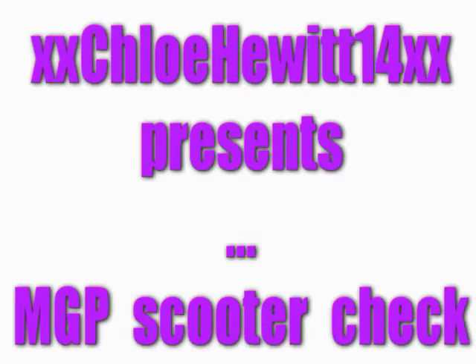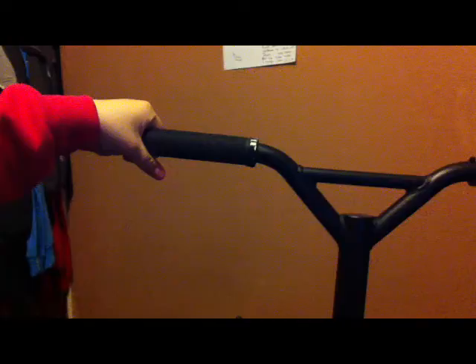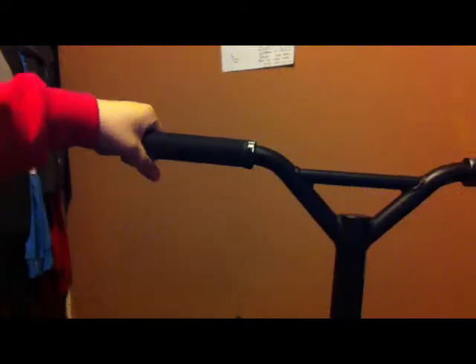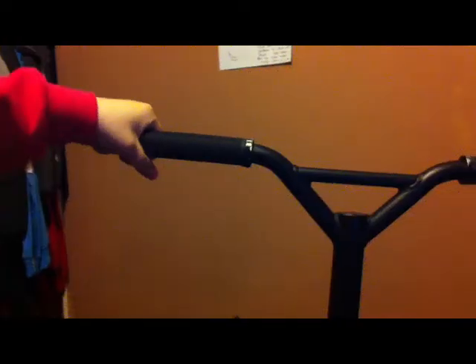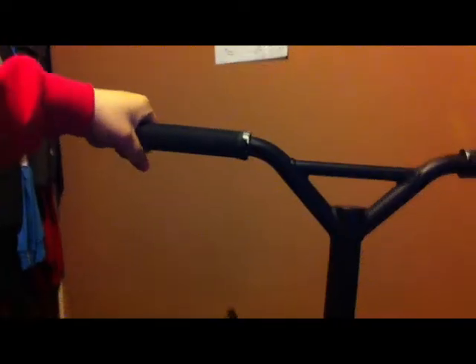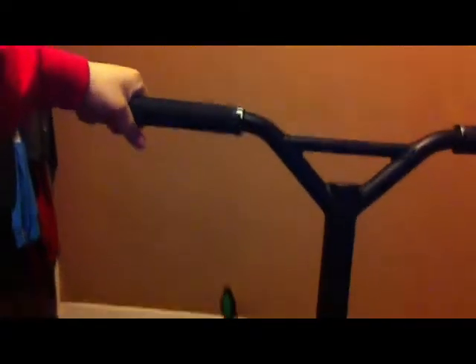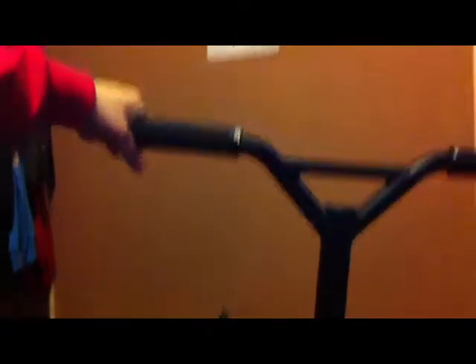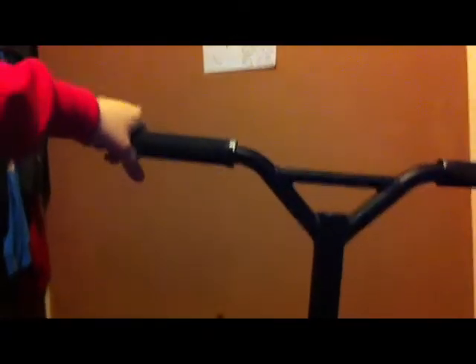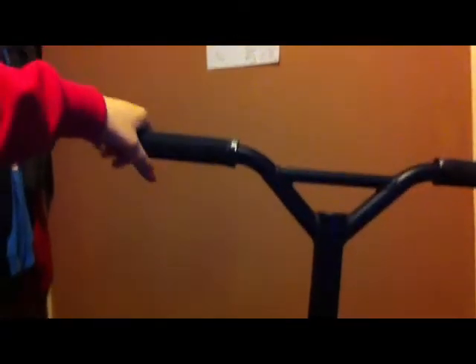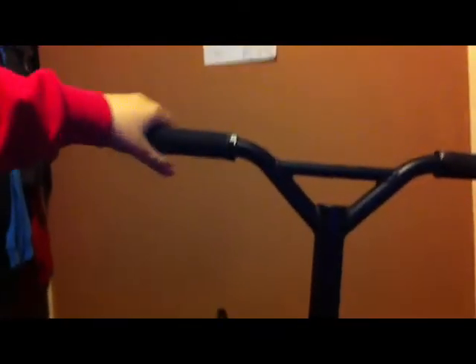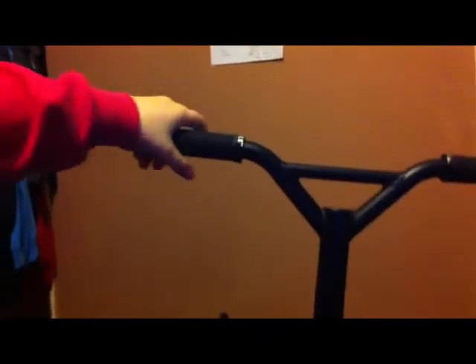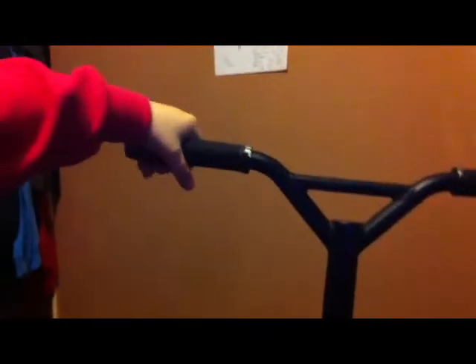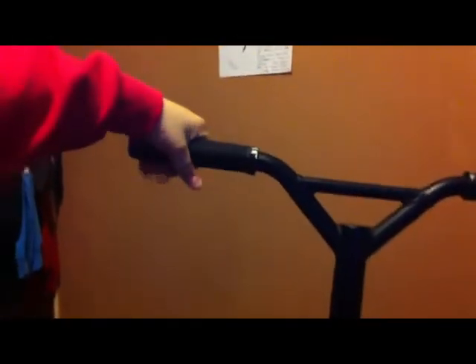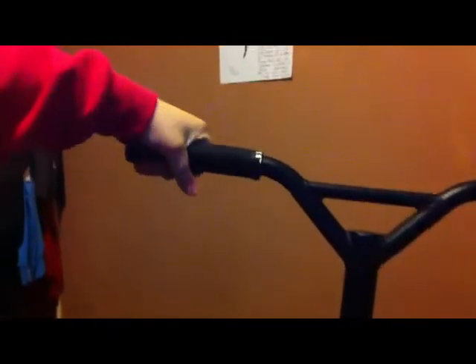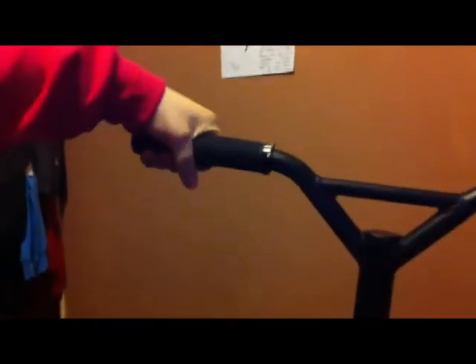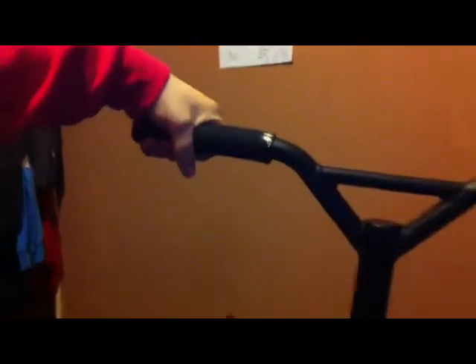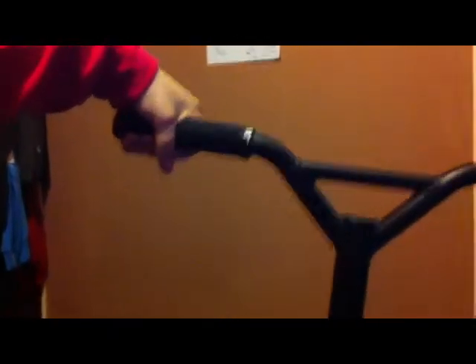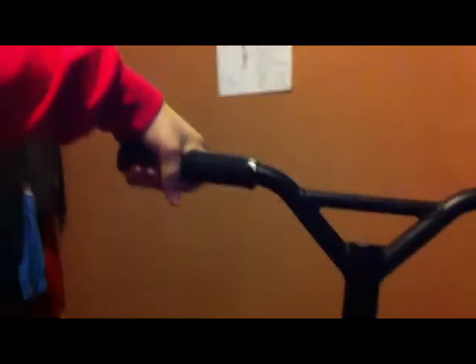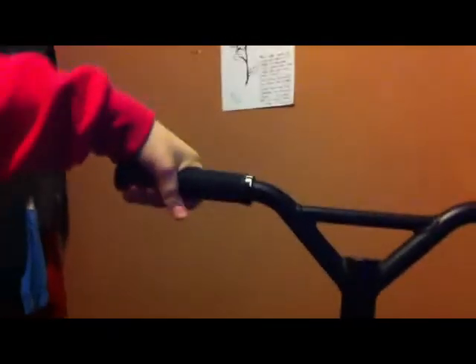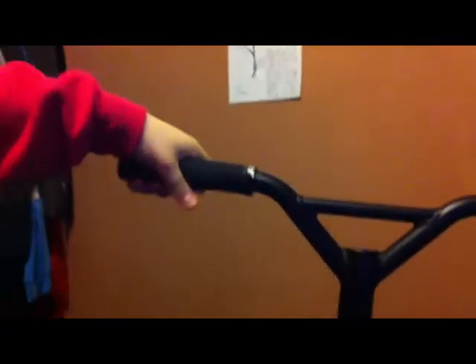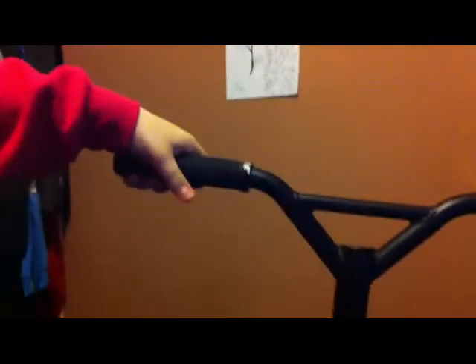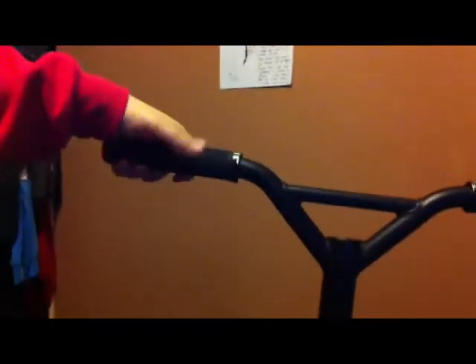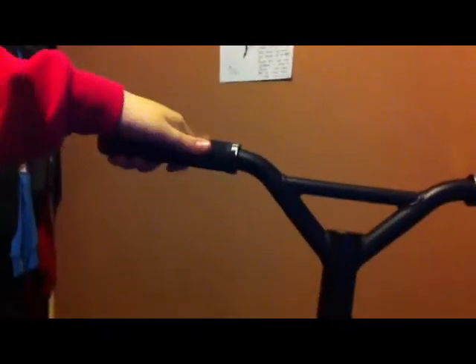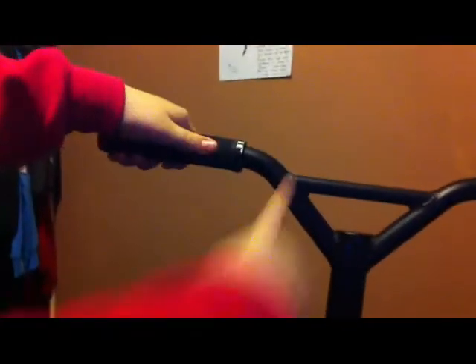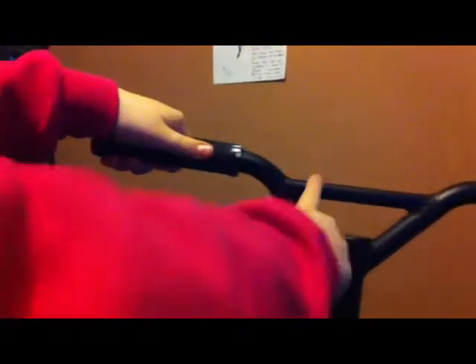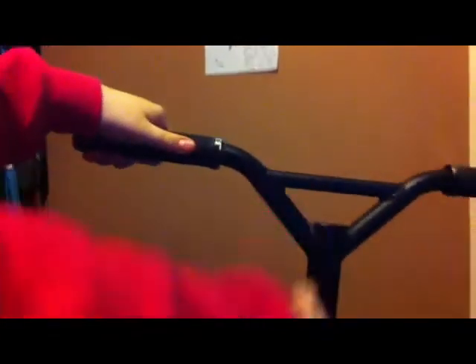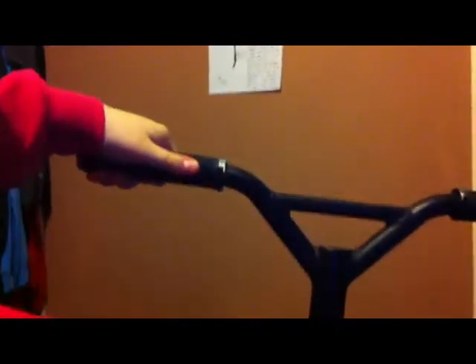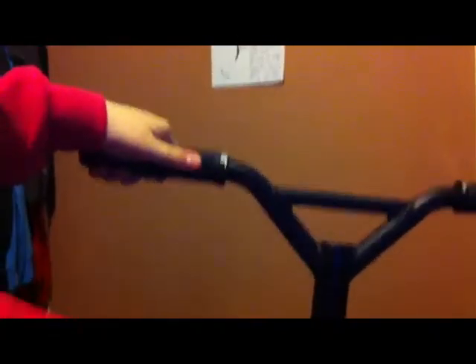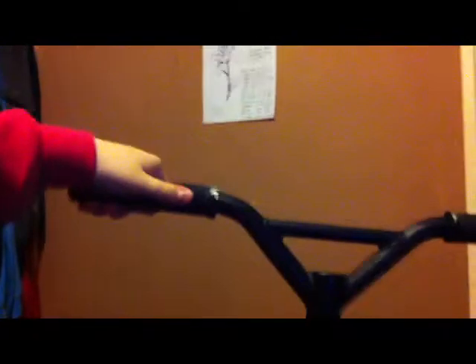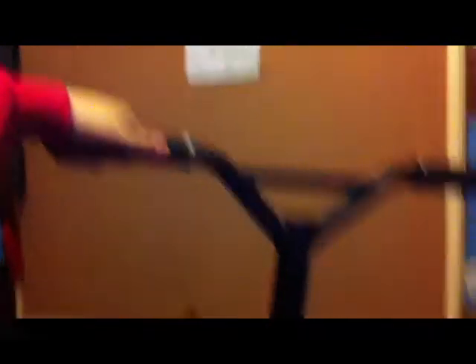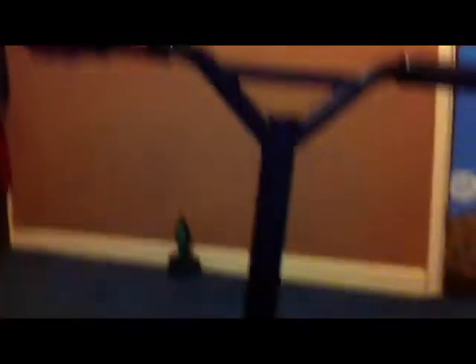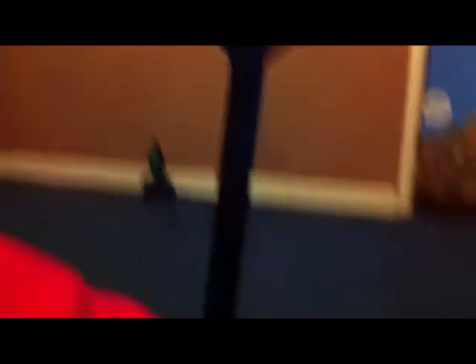This is the Mad Gear Nitro Scooter Check, starting from the top and going down to the bottom.